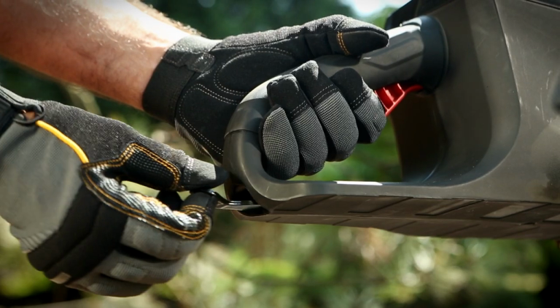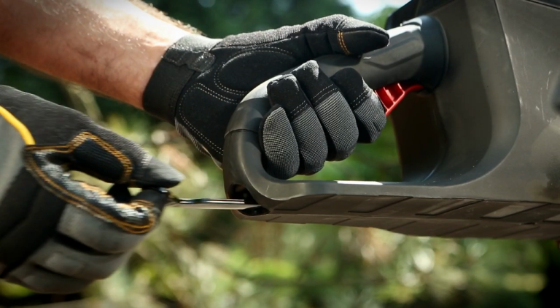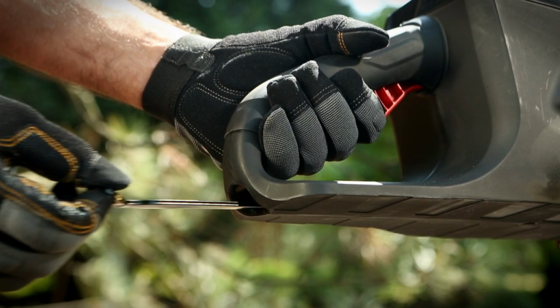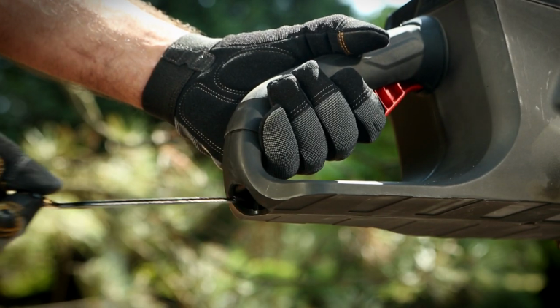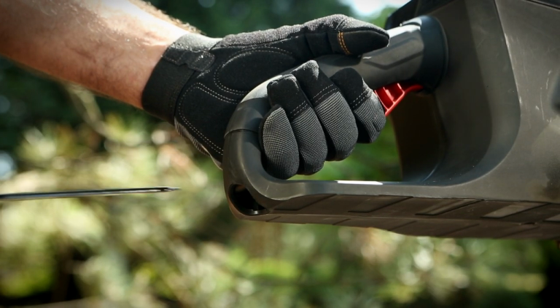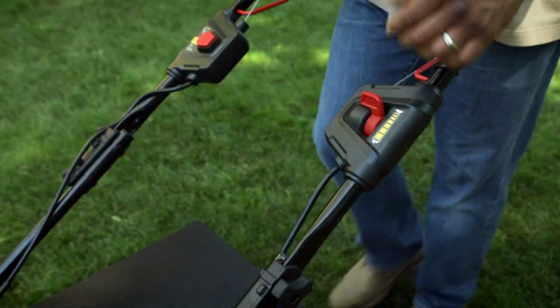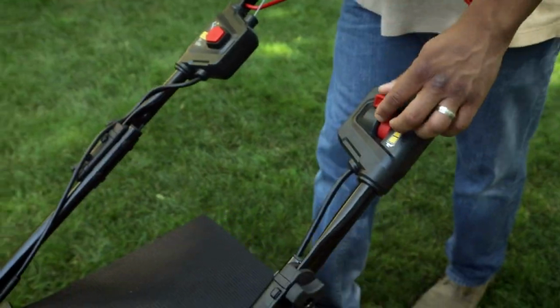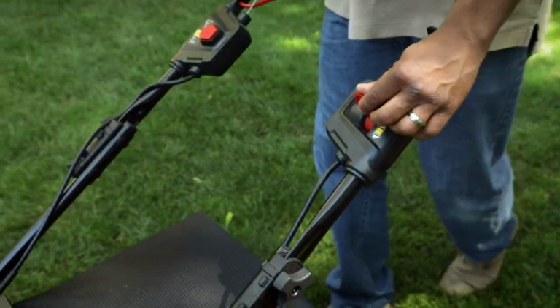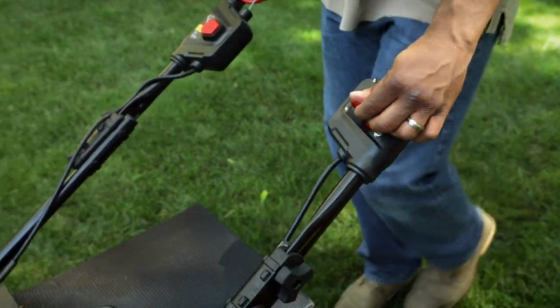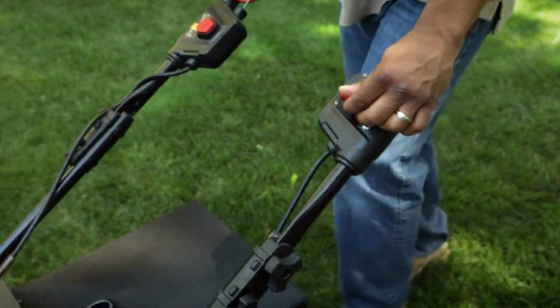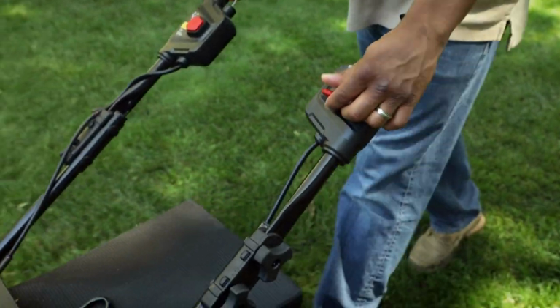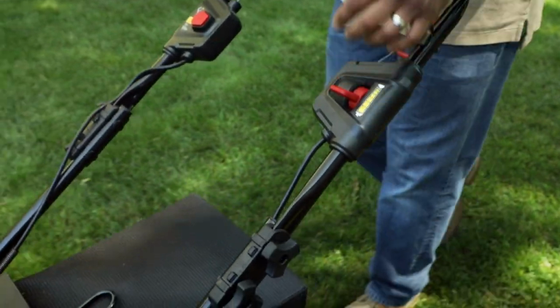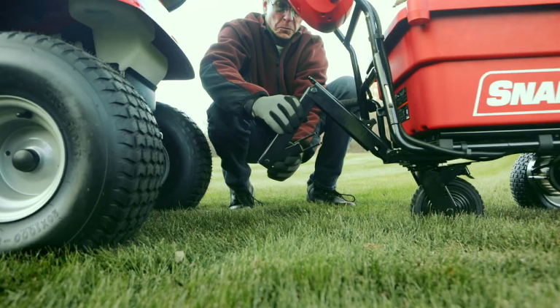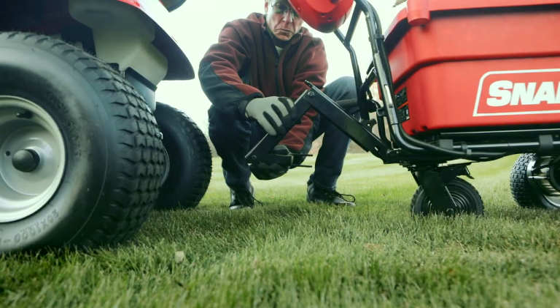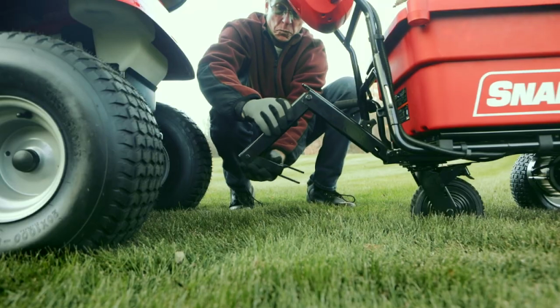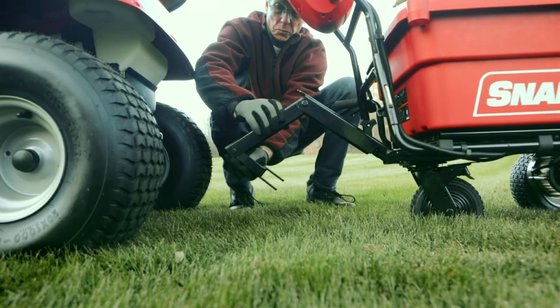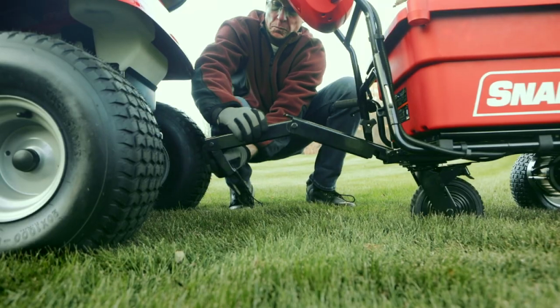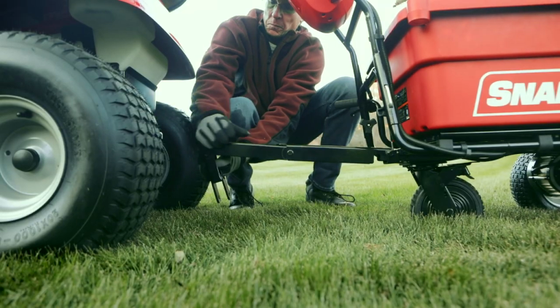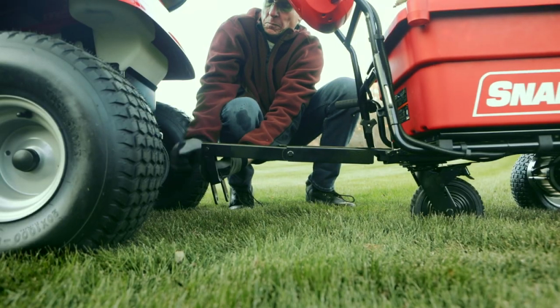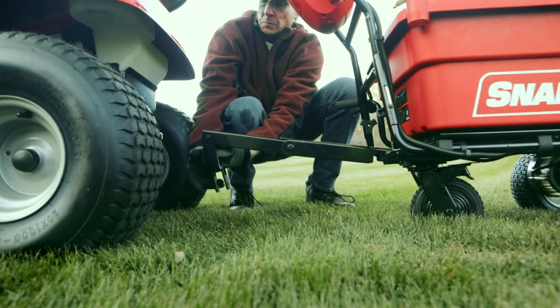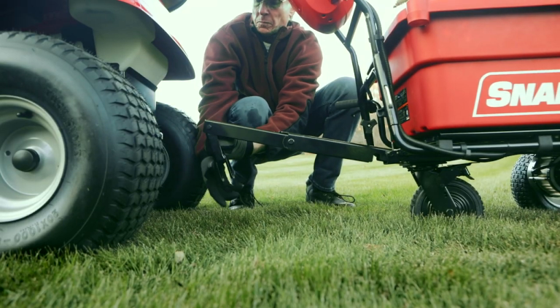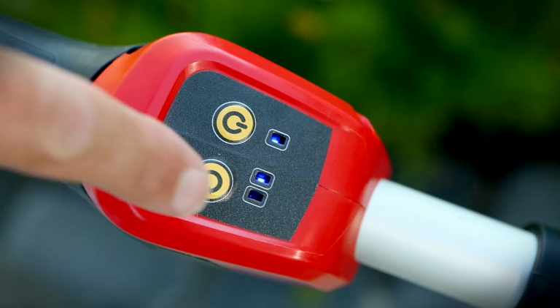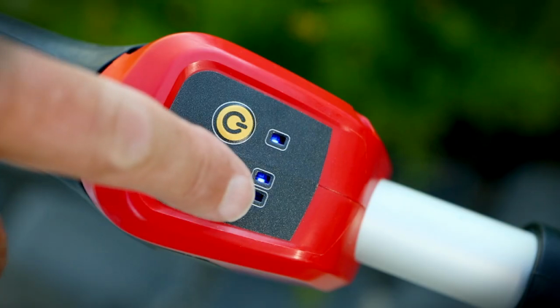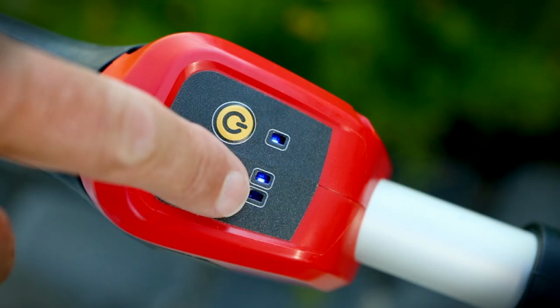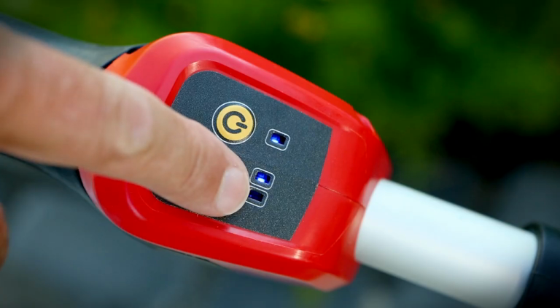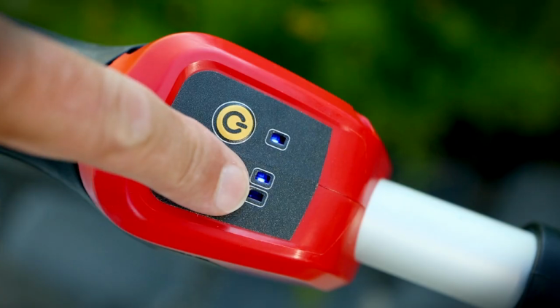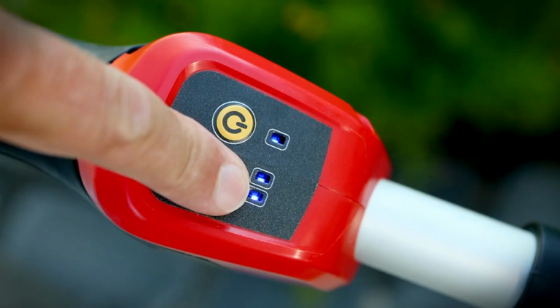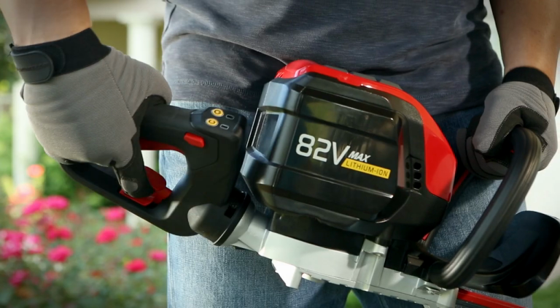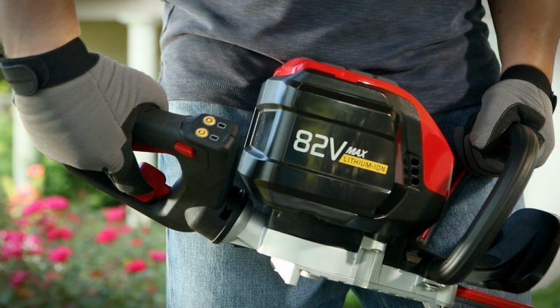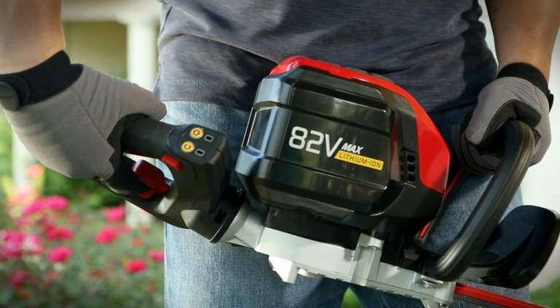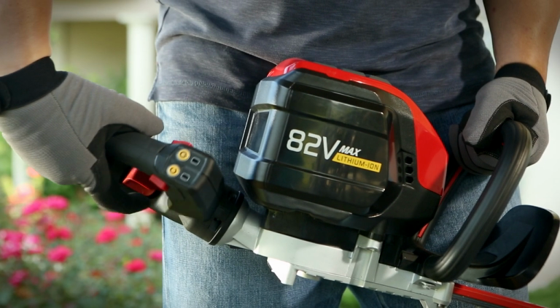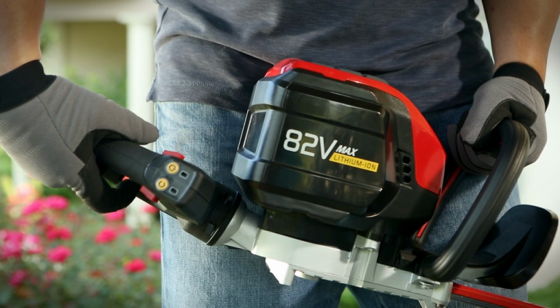Plus, each tool is loaded with high-performance features designed to make yard work easier and more comfortable.